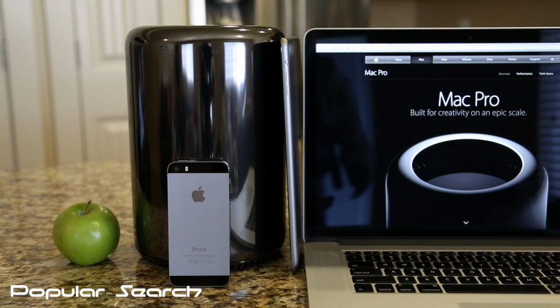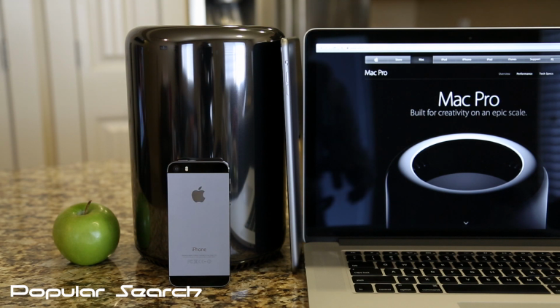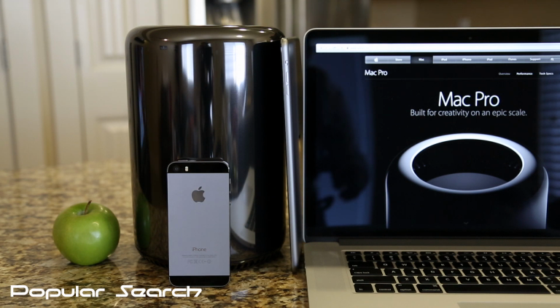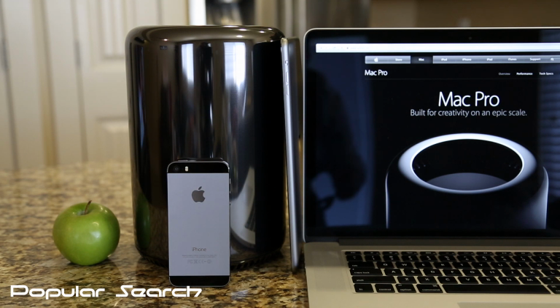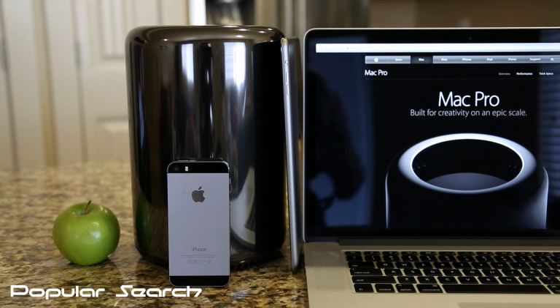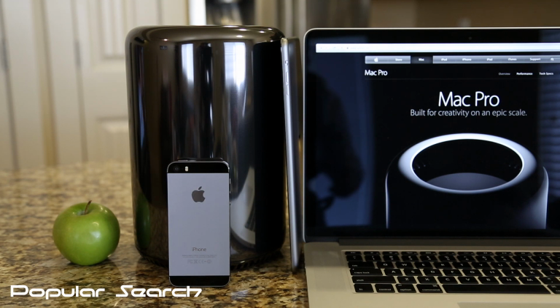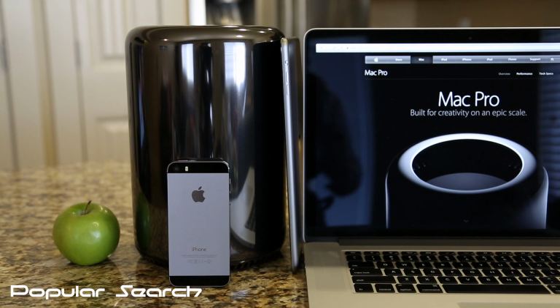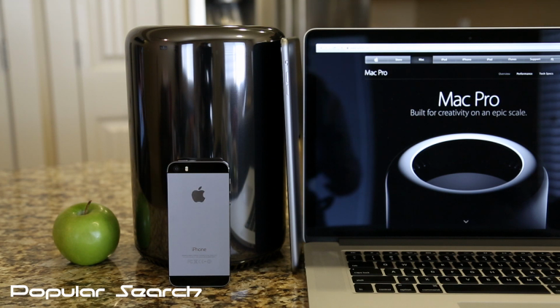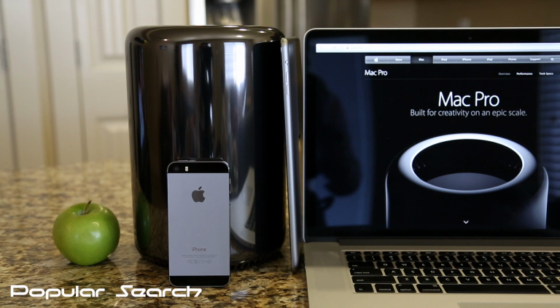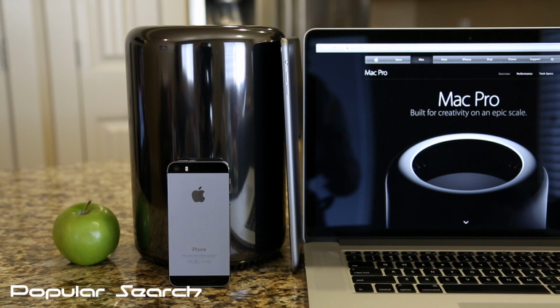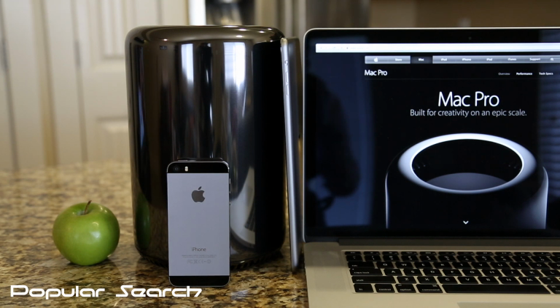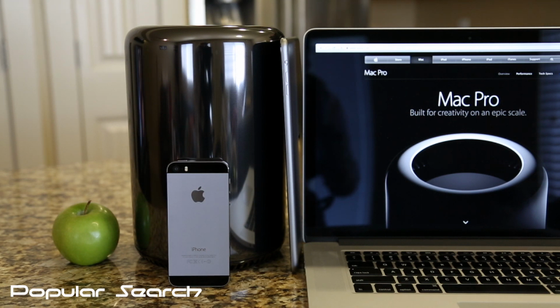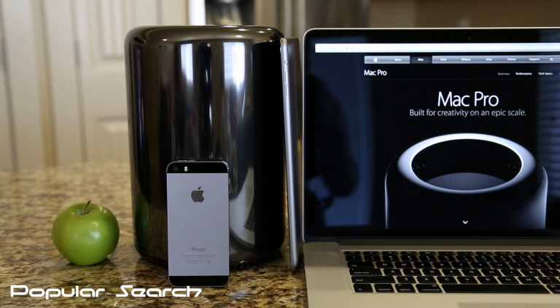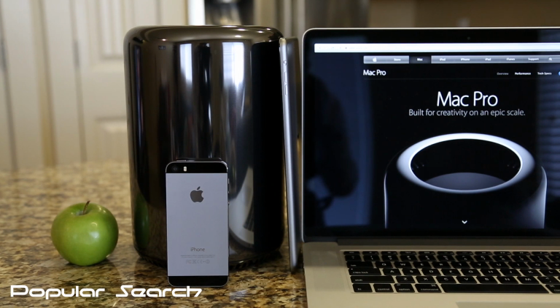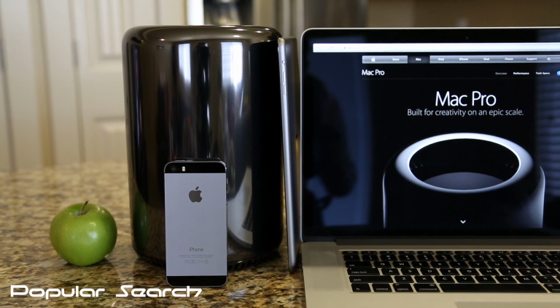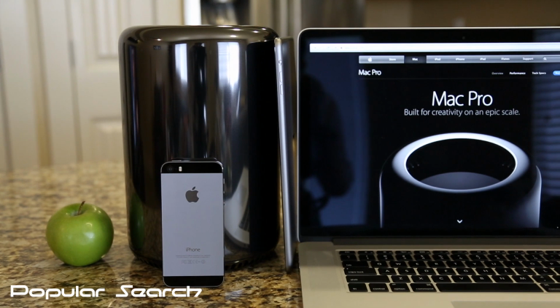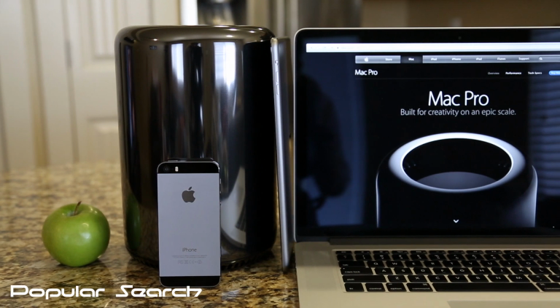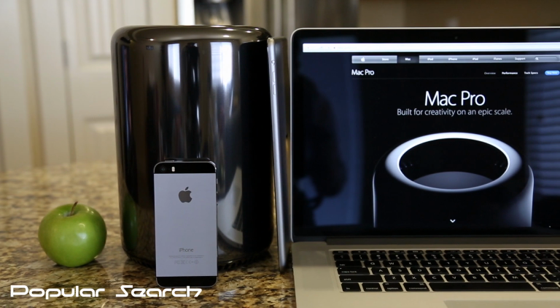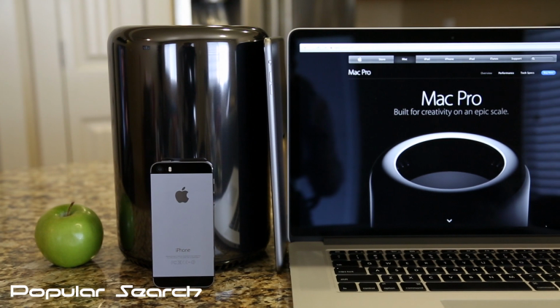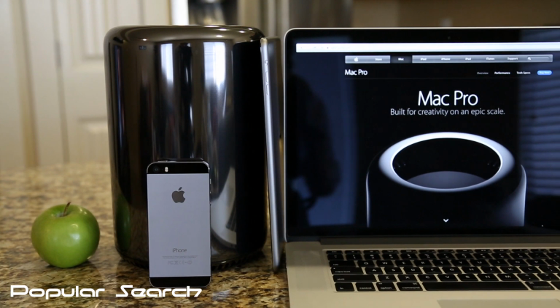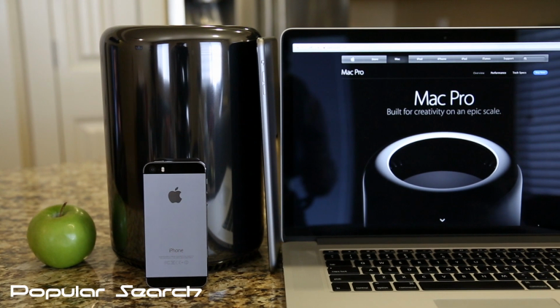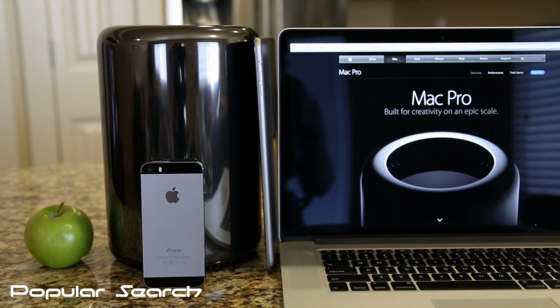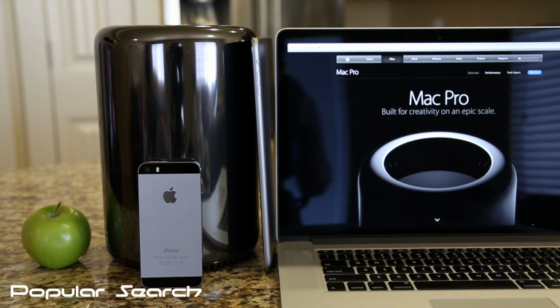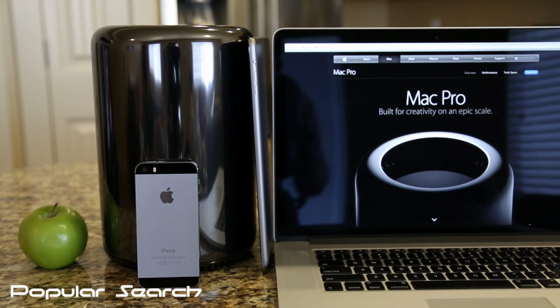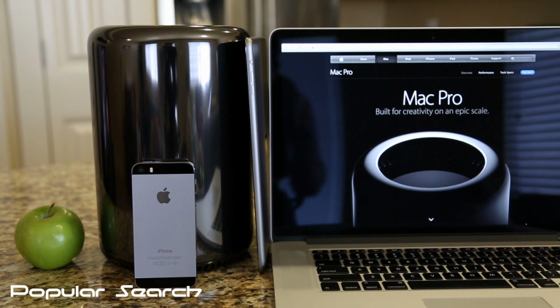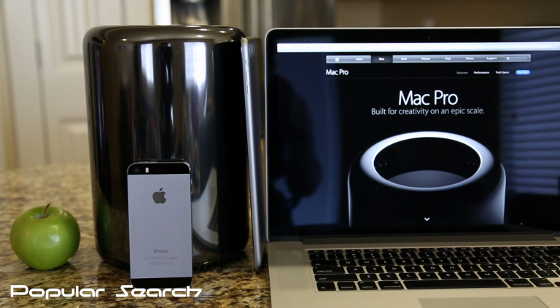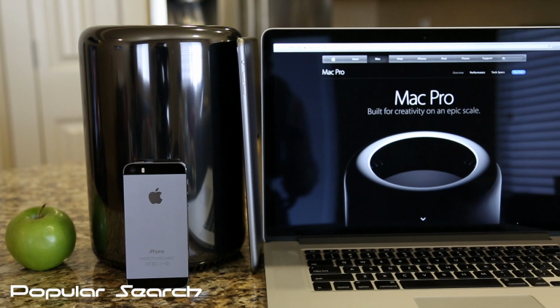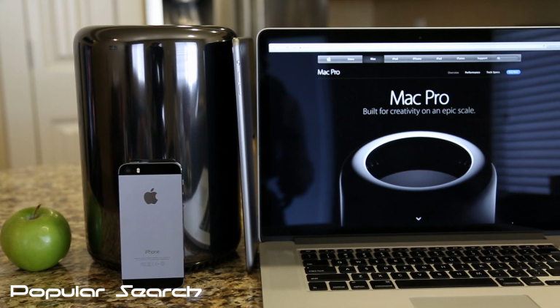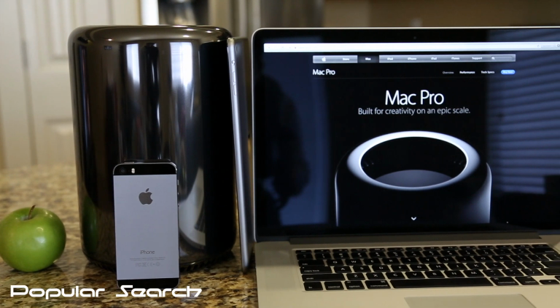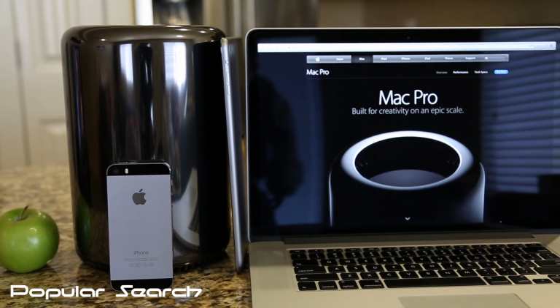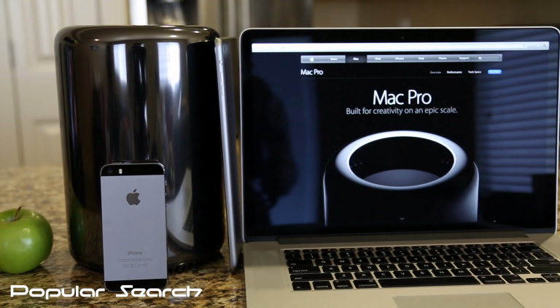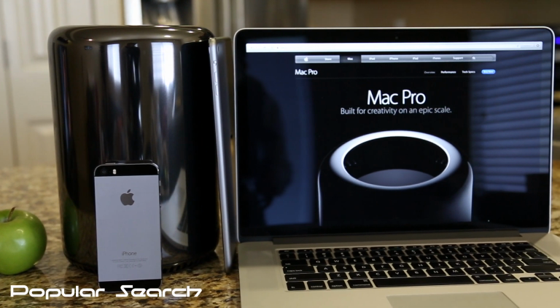Thank you for watching and please stay tuned for my upcoming videos, which will be the benchmarks of this maxed out Mac Pro.